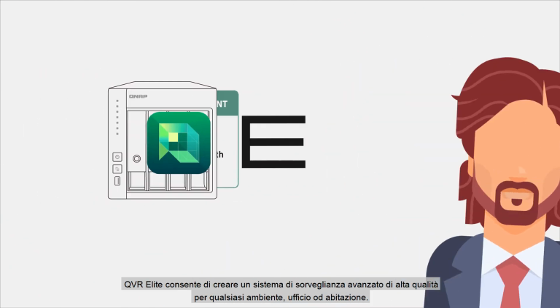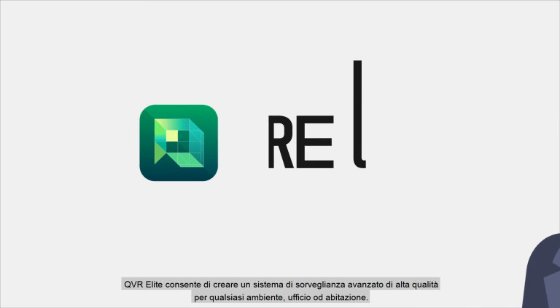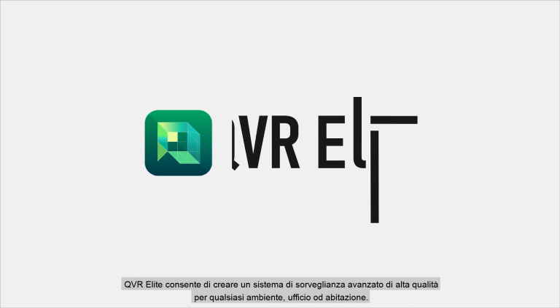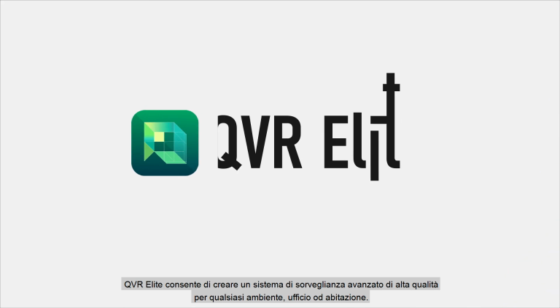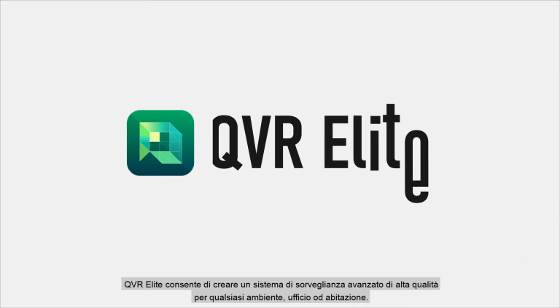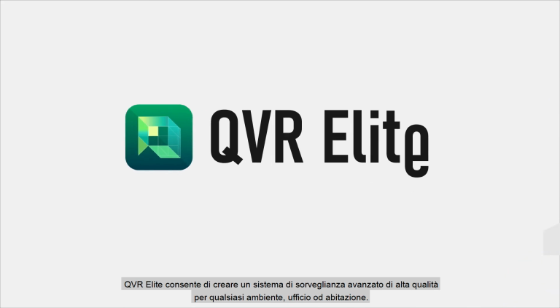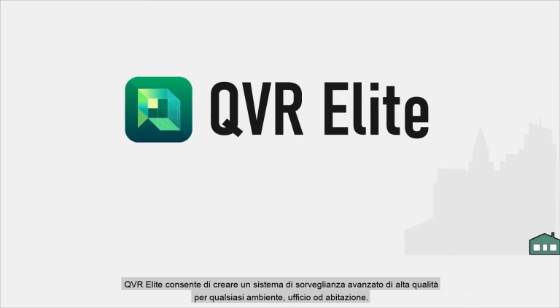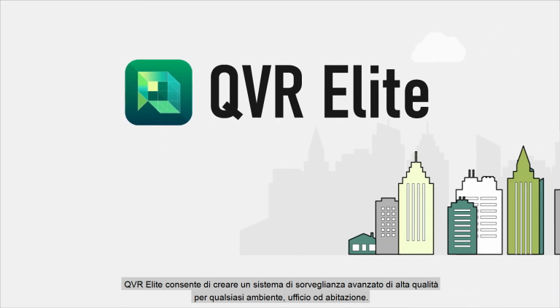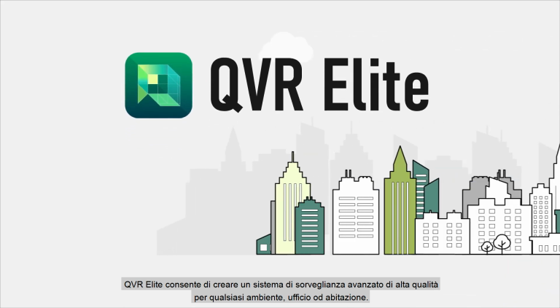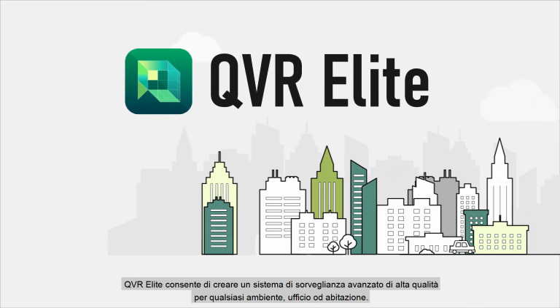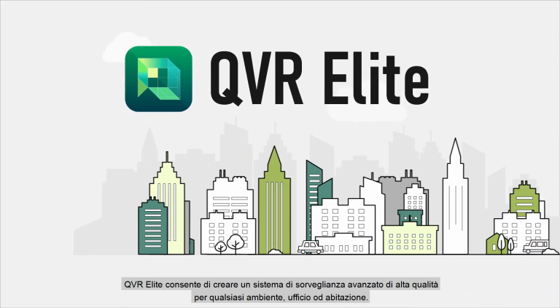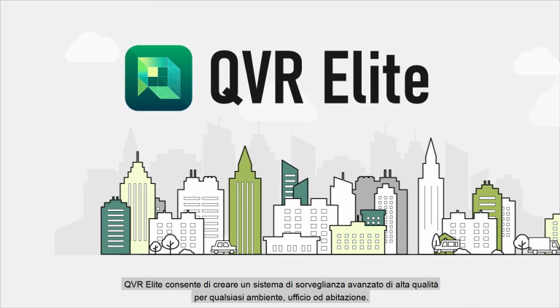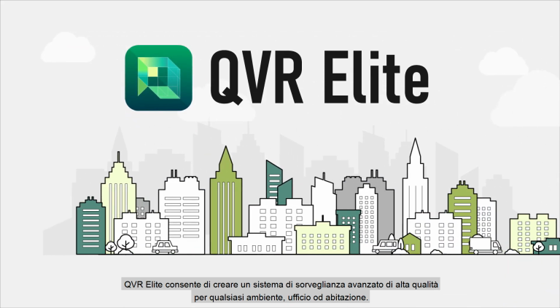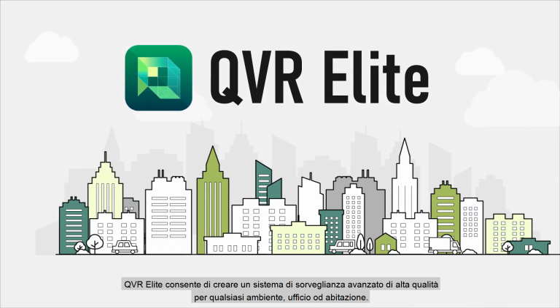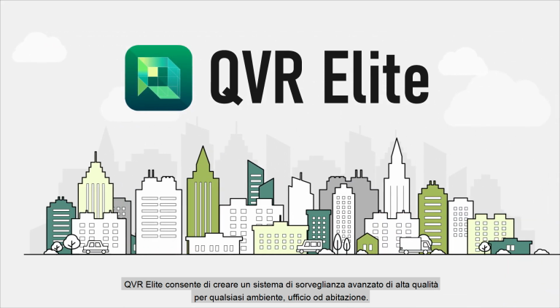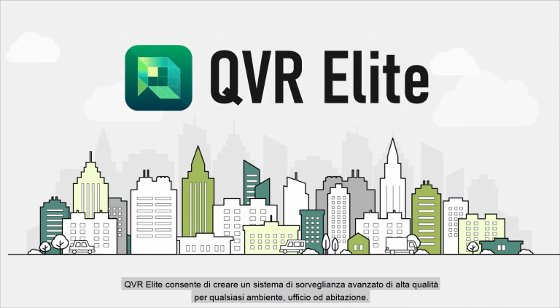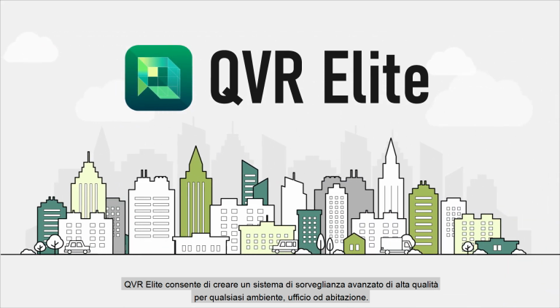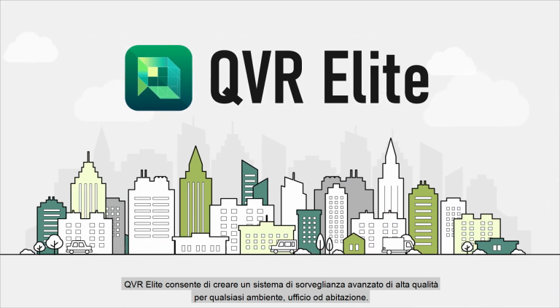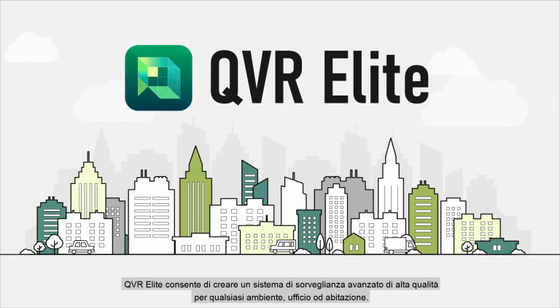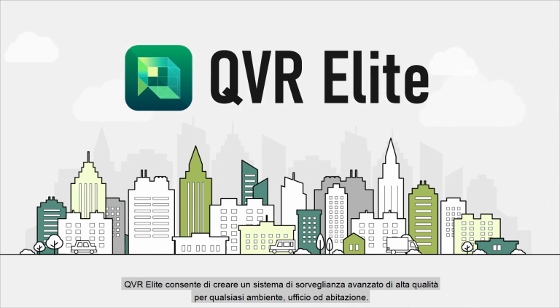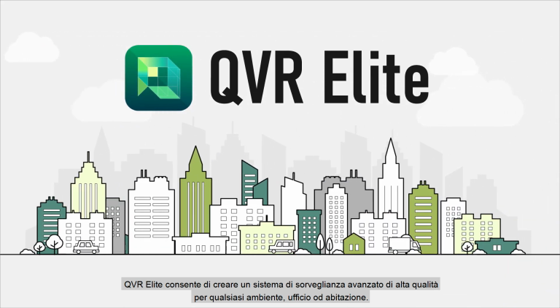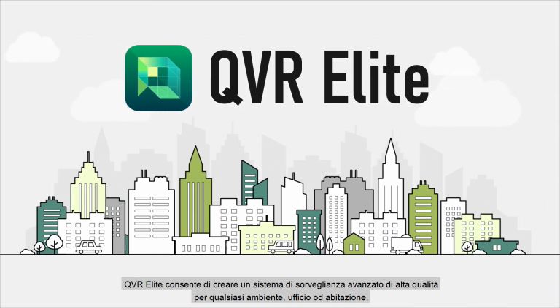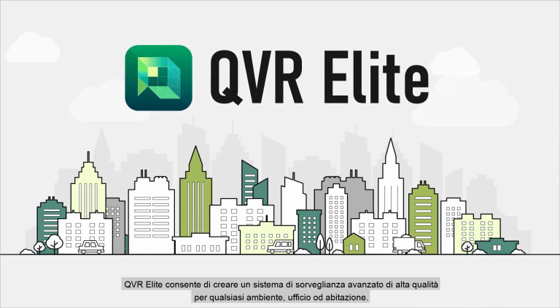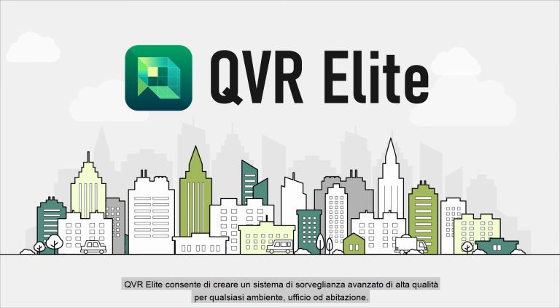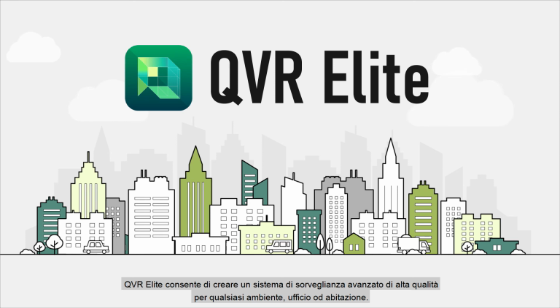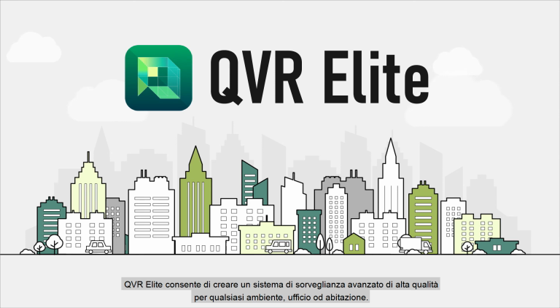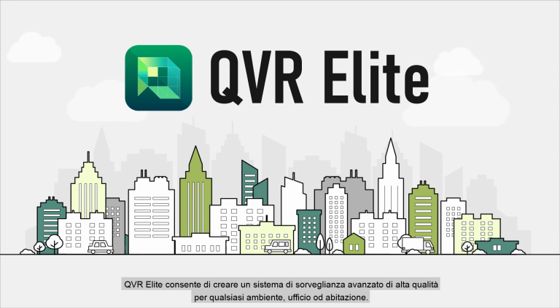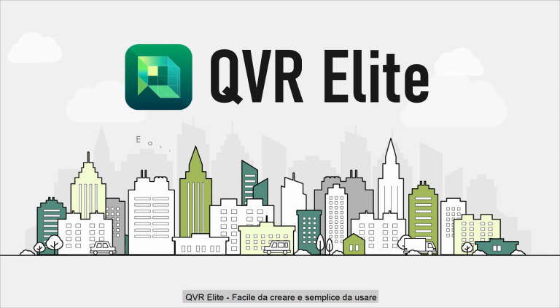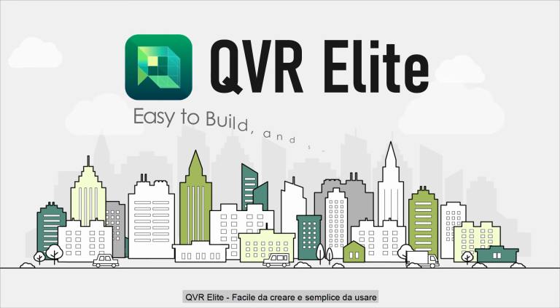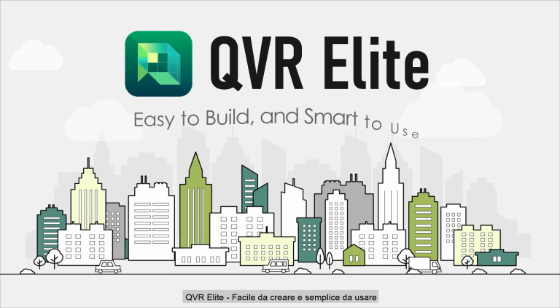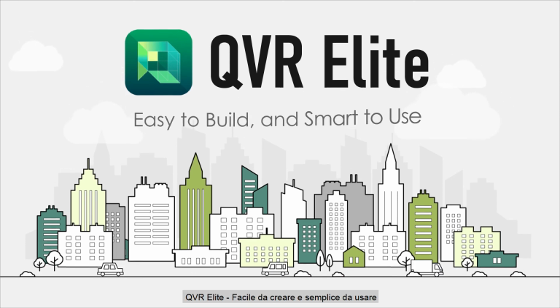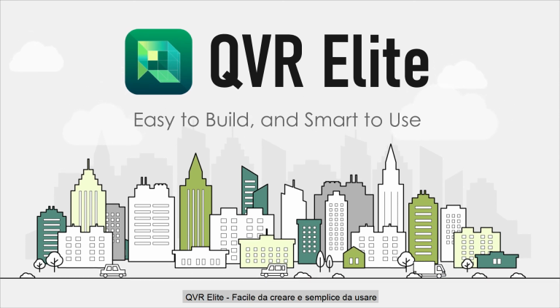Based on an award-winning QNAP NAS with flexible subscription plans and wide camera support, QVR Elite lets you build an advanced high-quality surveillance system for any environment — work or home.